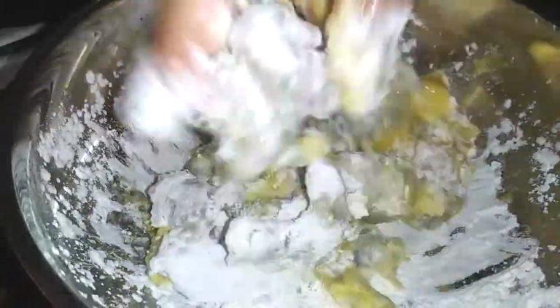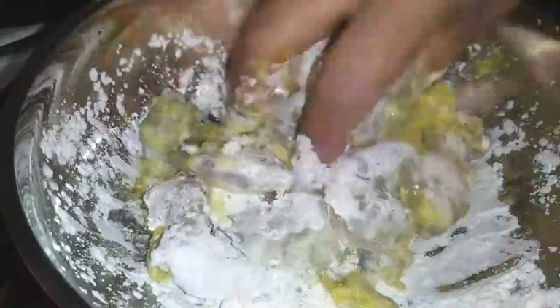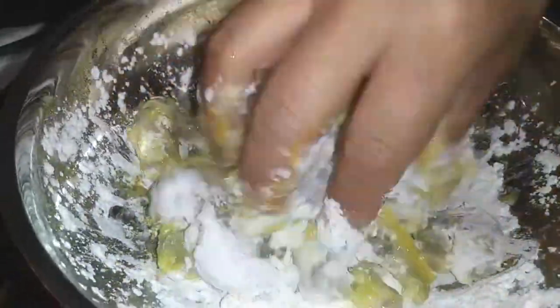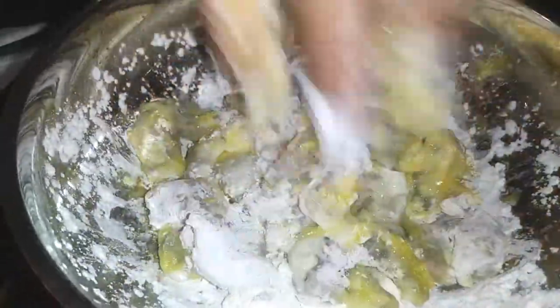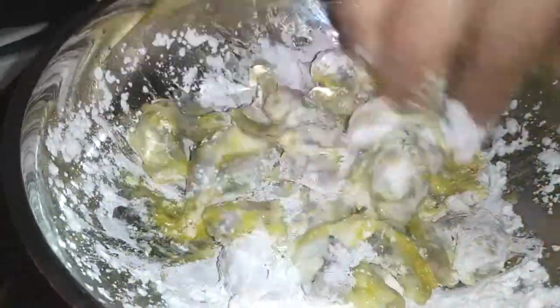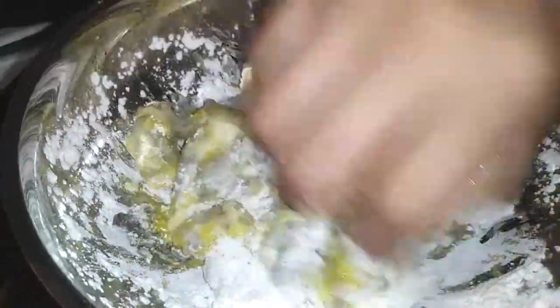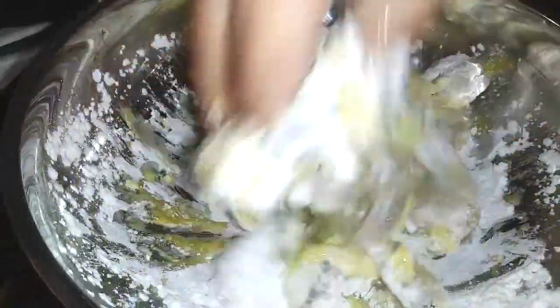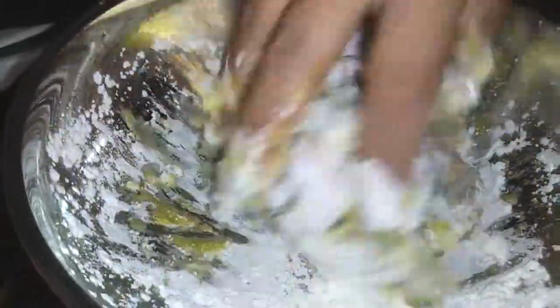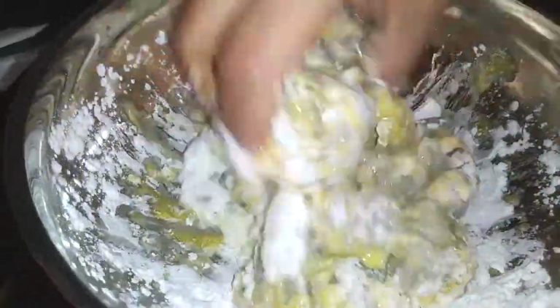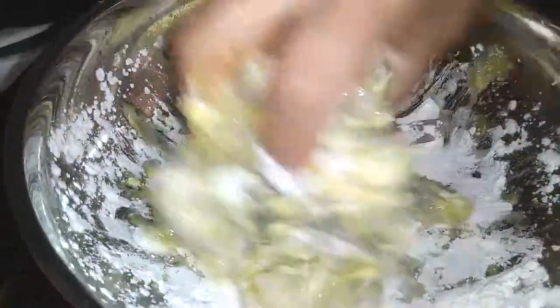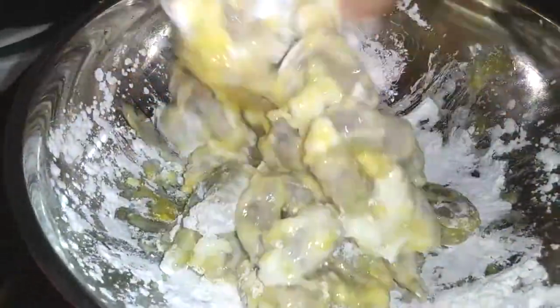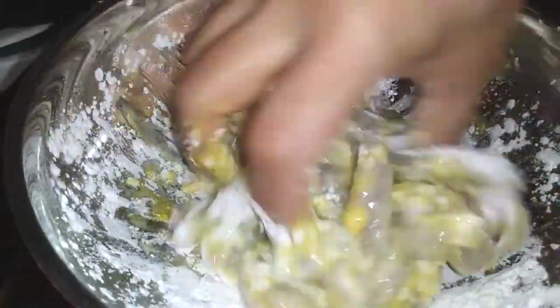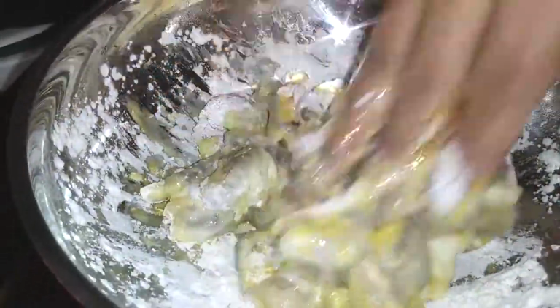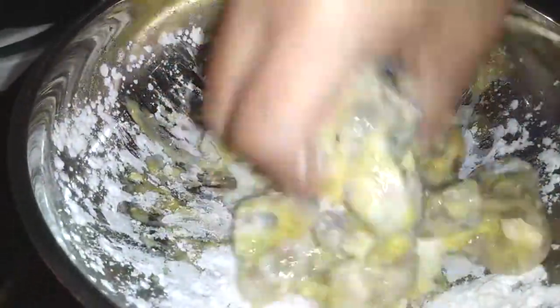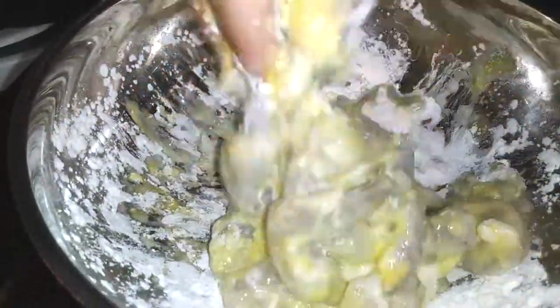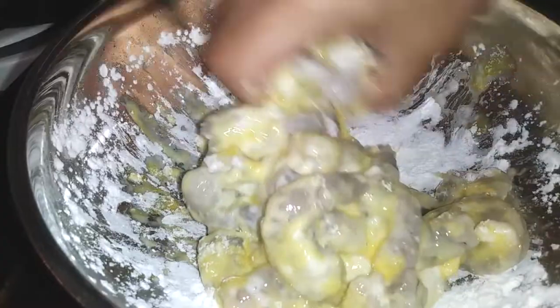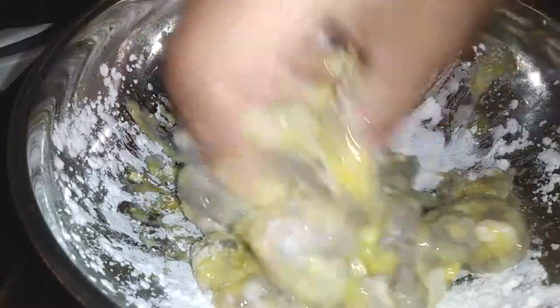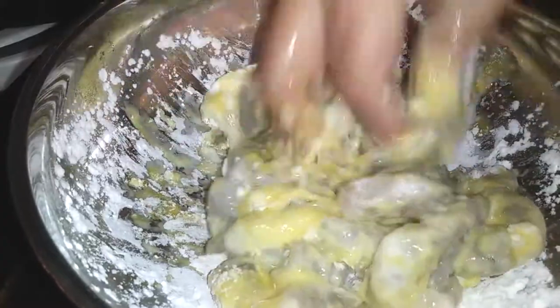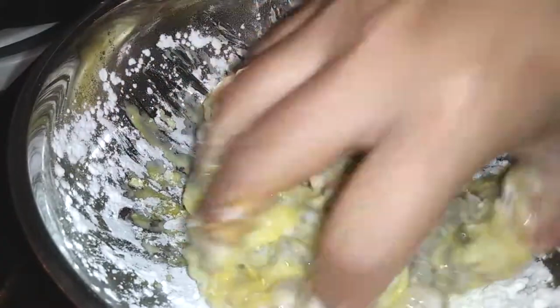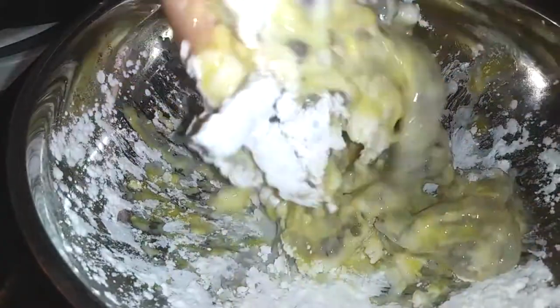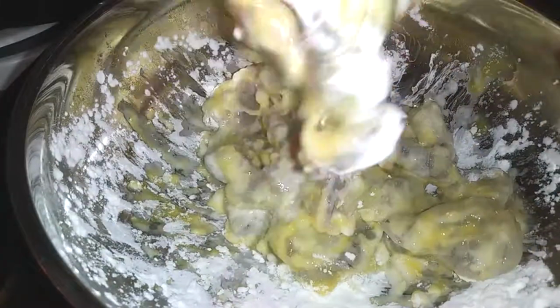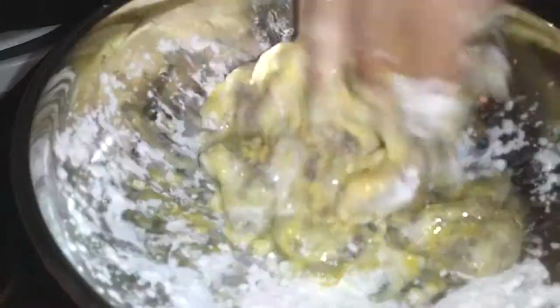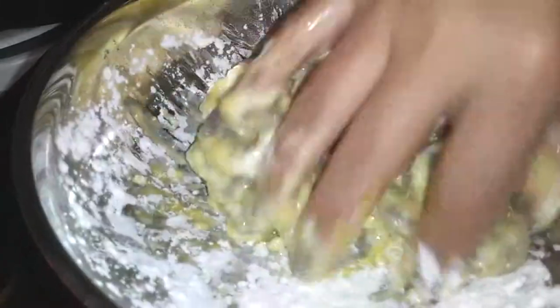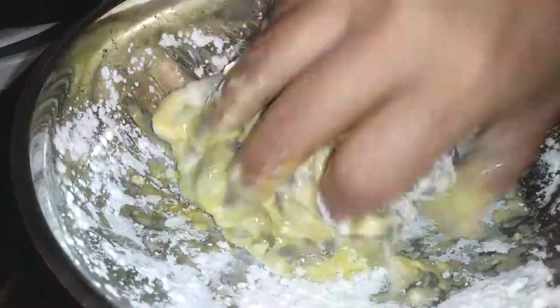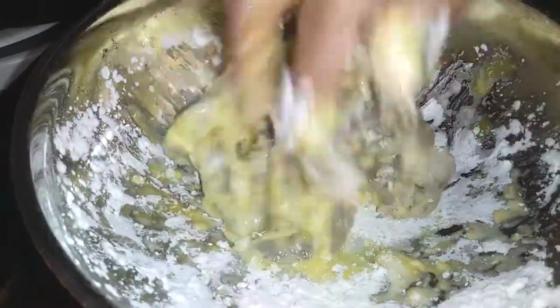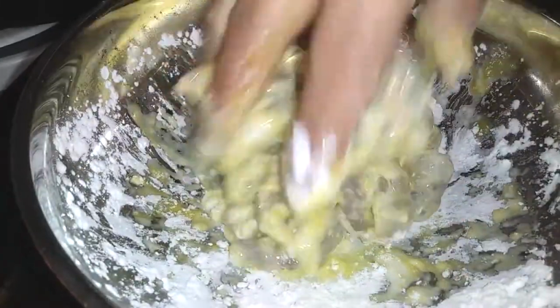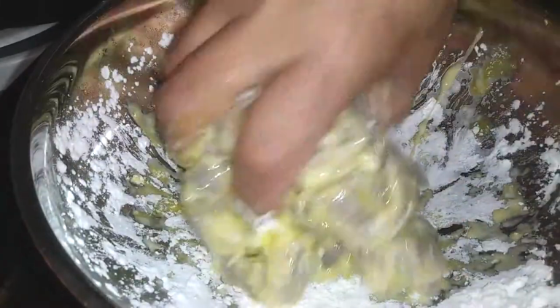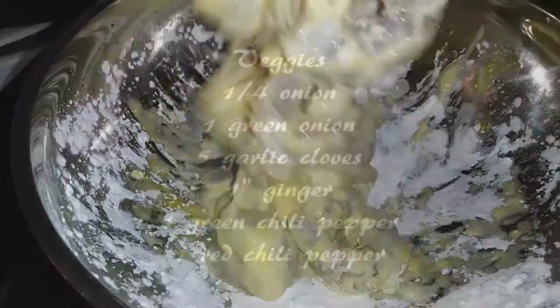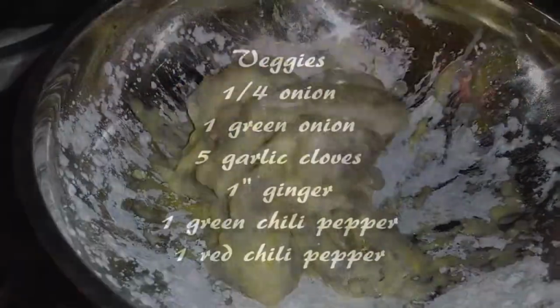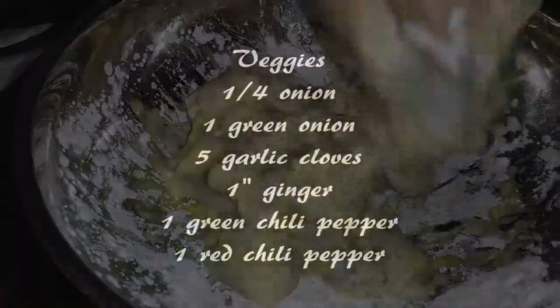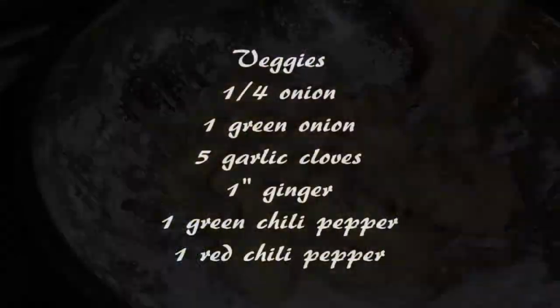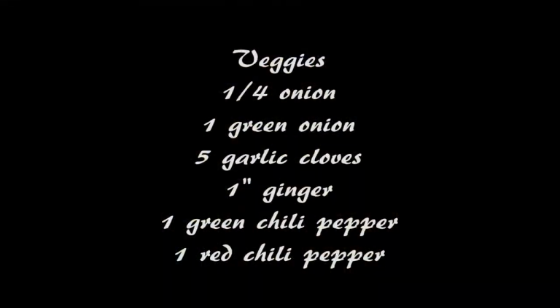Just go ahead and mix everything up and make sure everything is nicely coated. You'll see that they will get stuck together, so take the time to separate them to make sure everything is nicely coated, and set these aside until we're ready to cook.